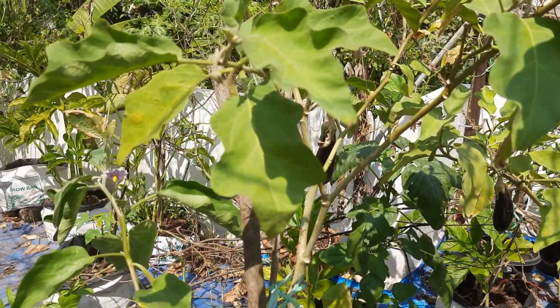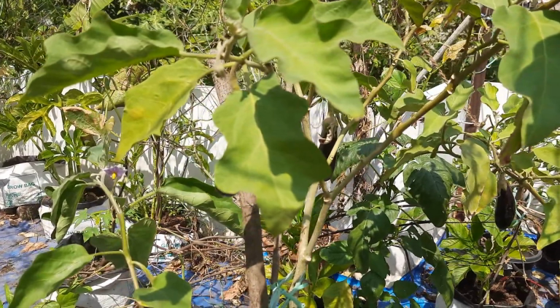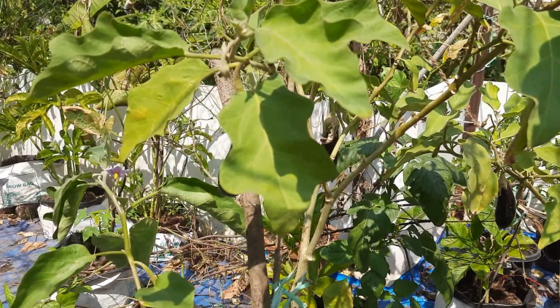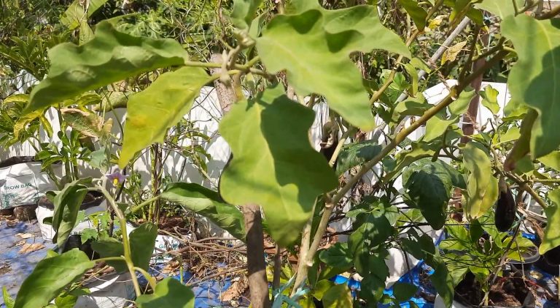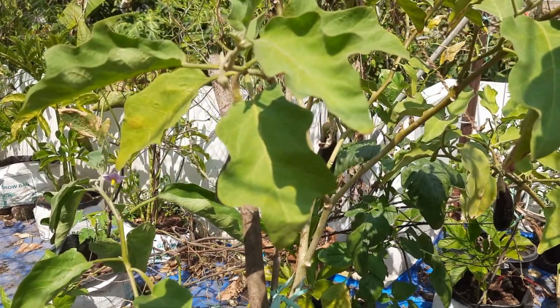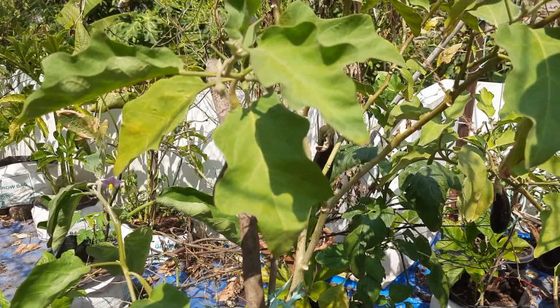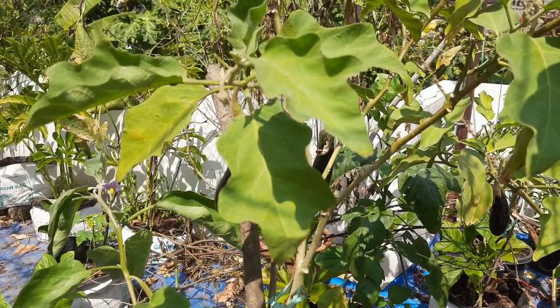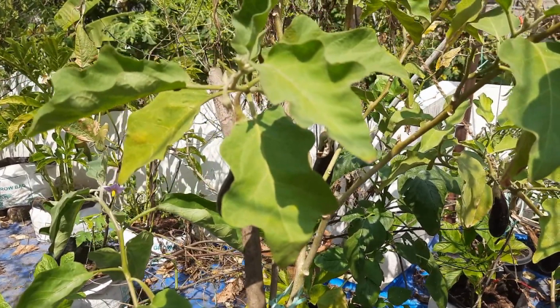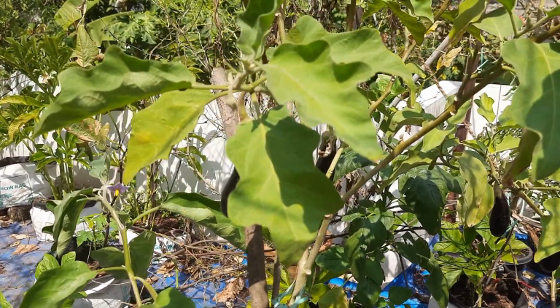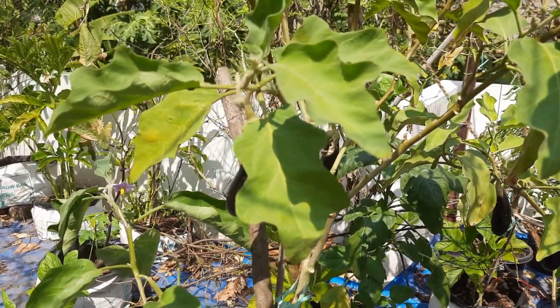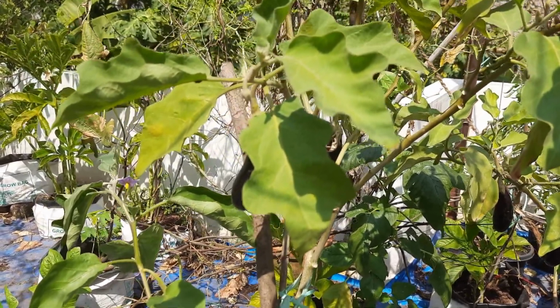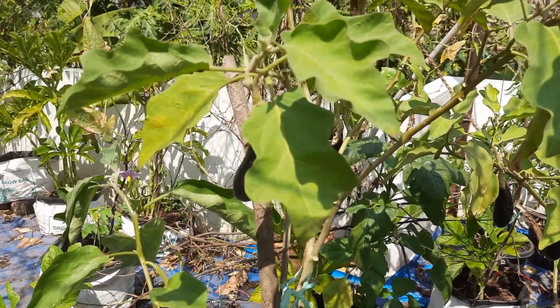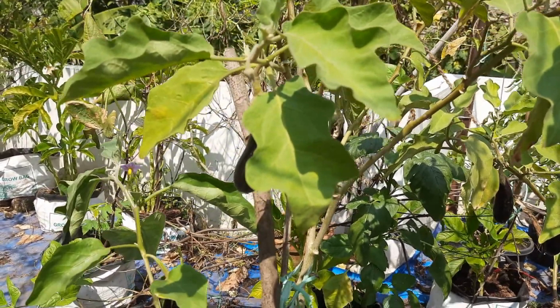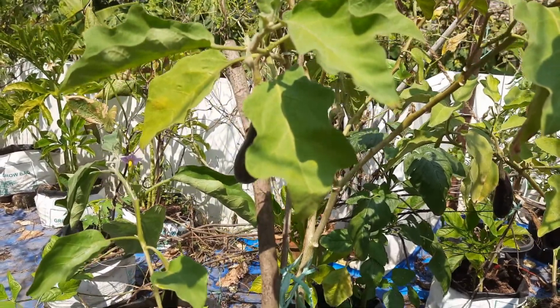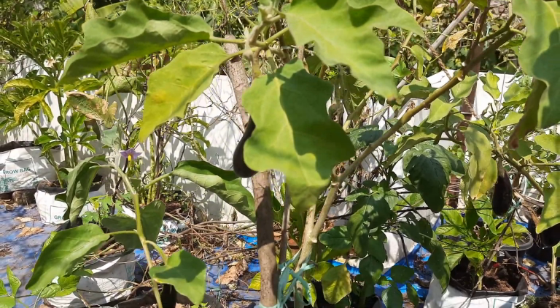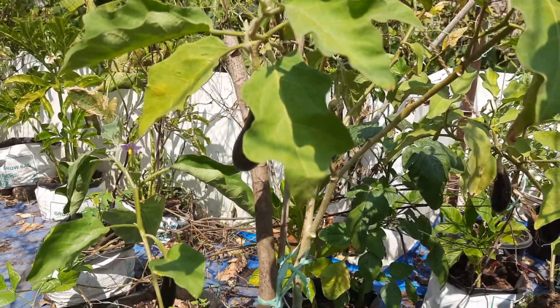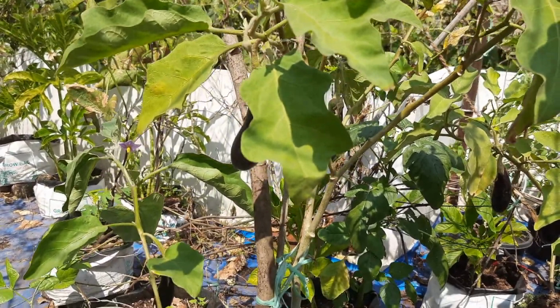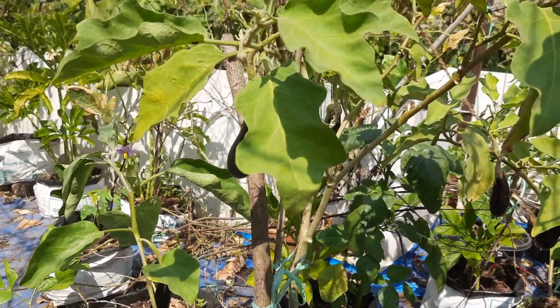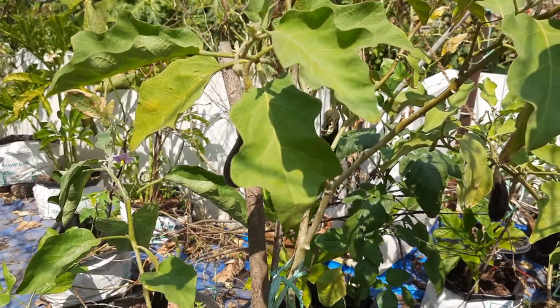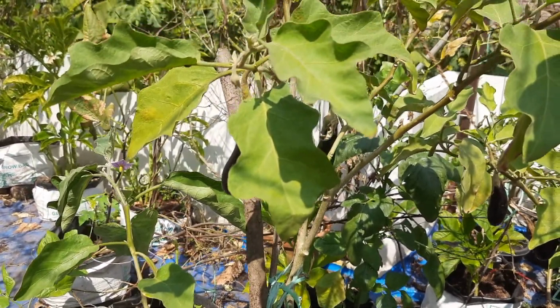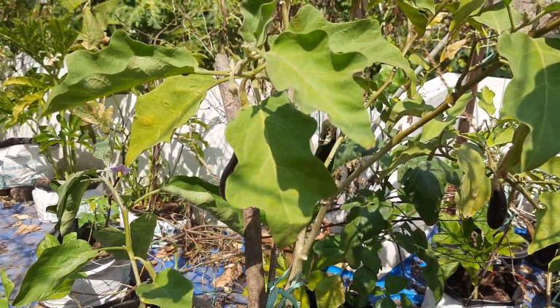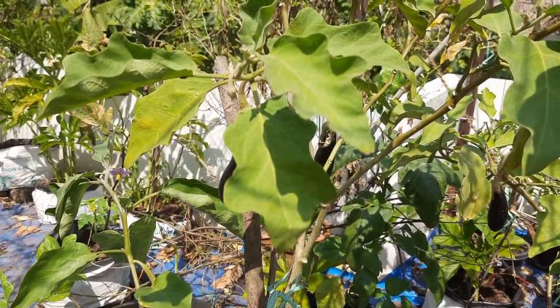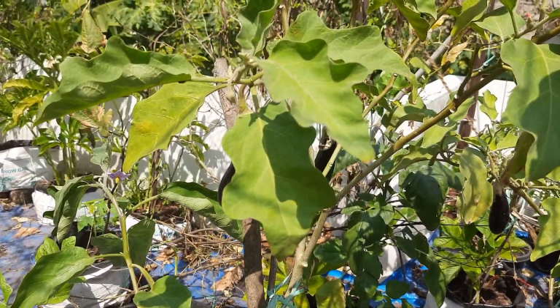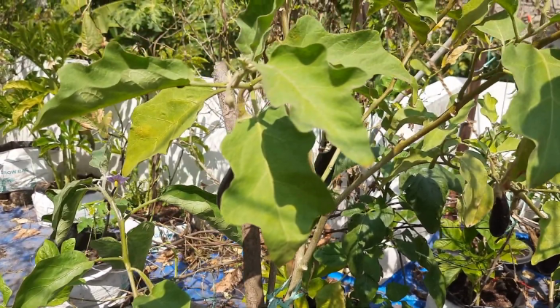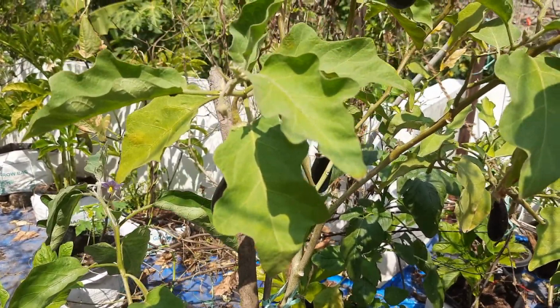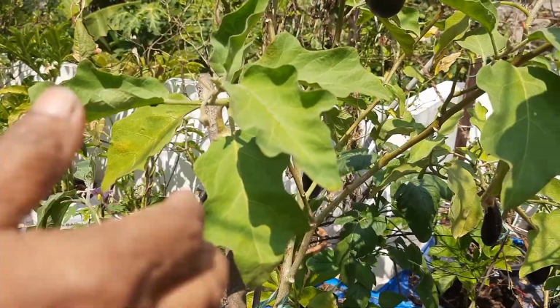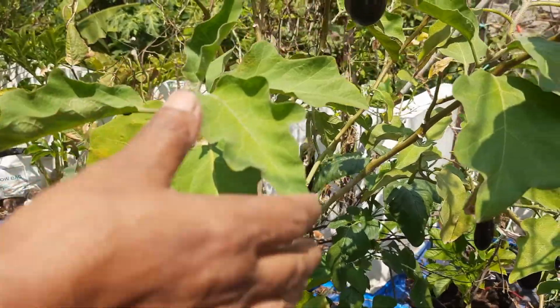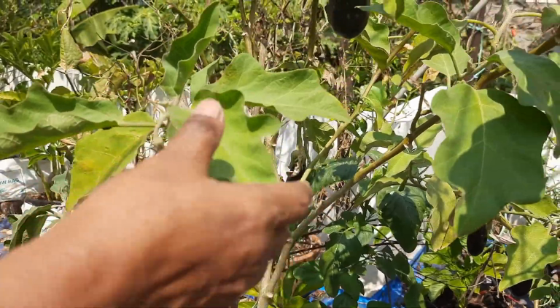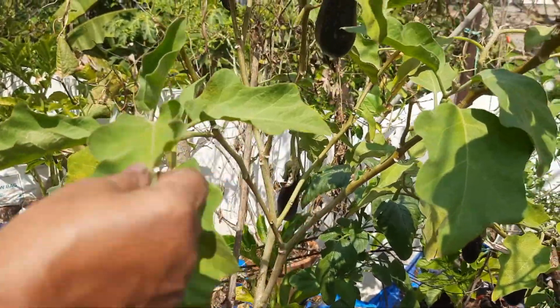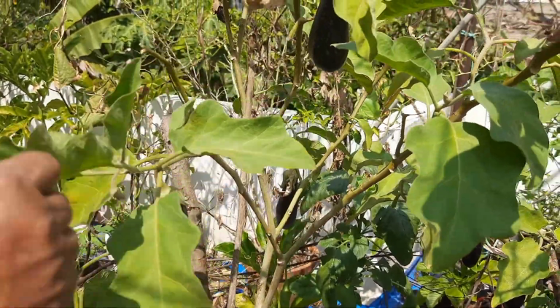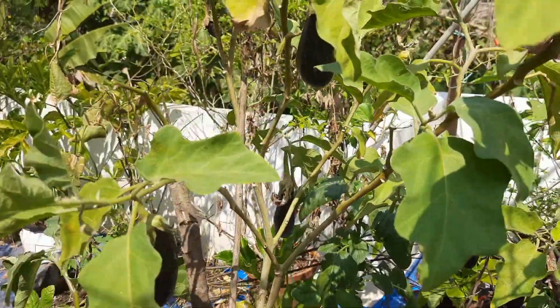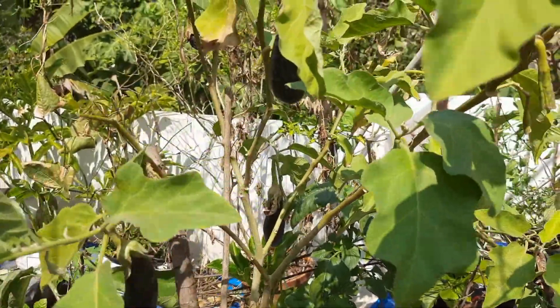Hello everyone, welcome back to the terrace garden.